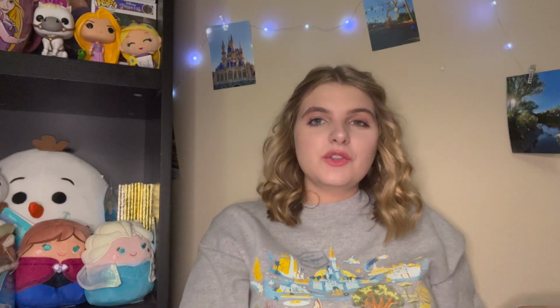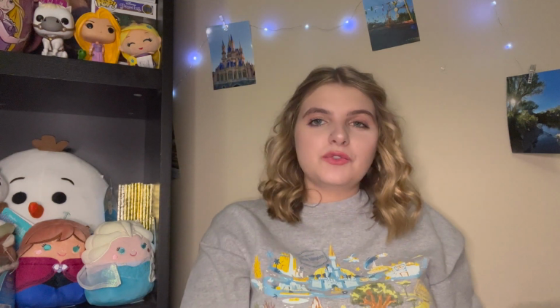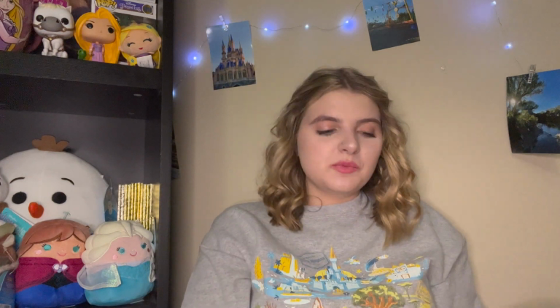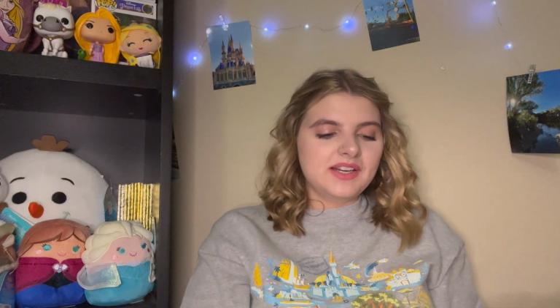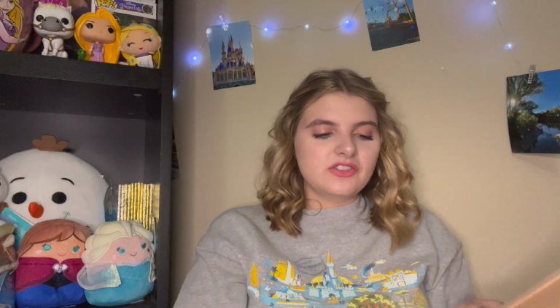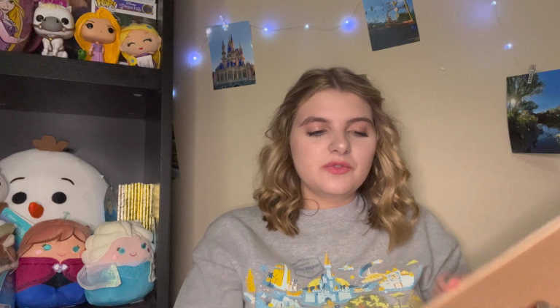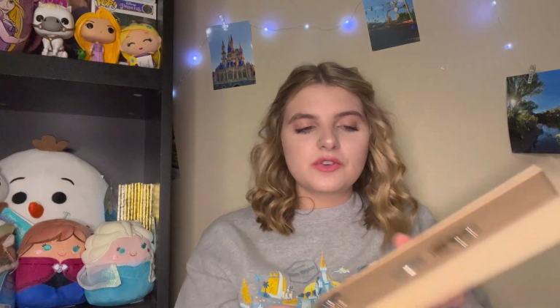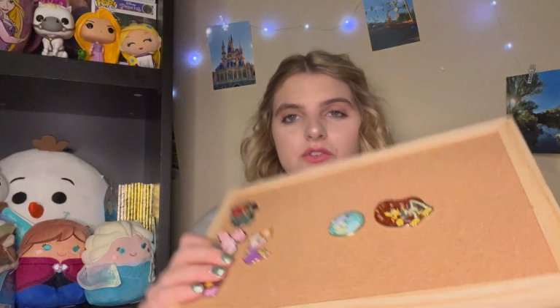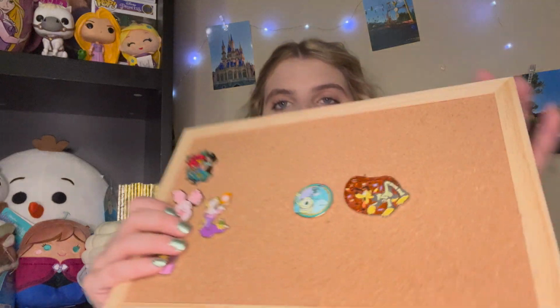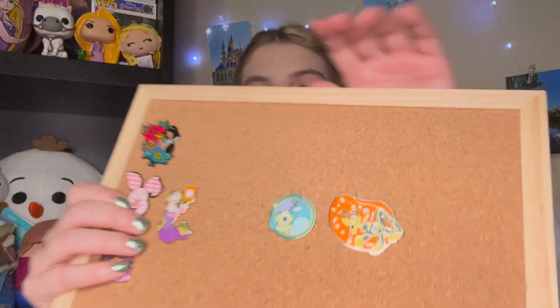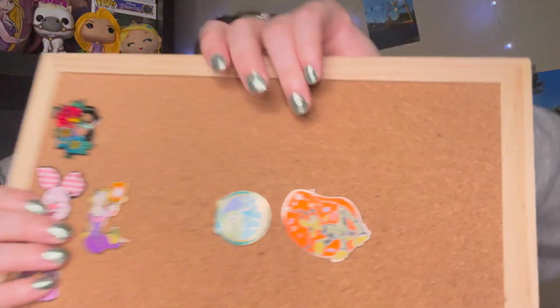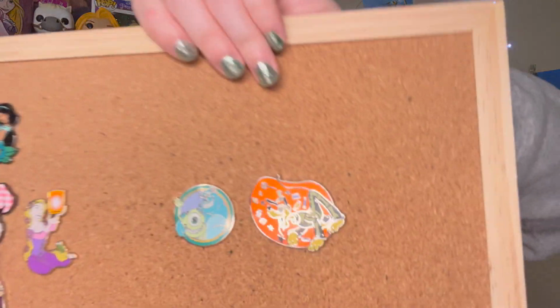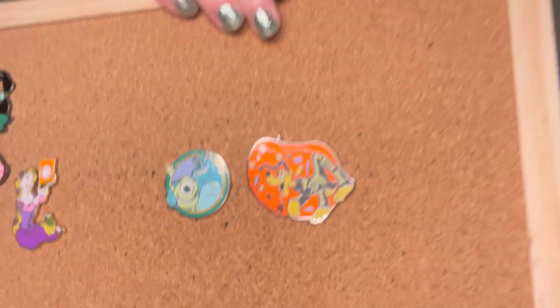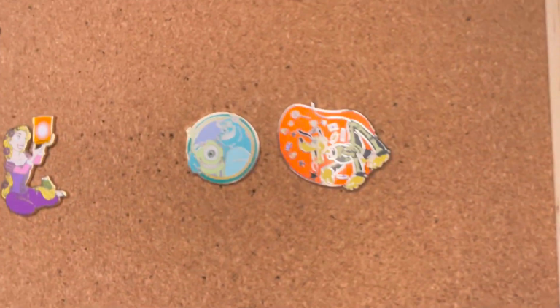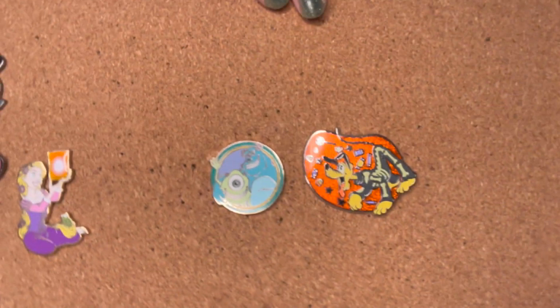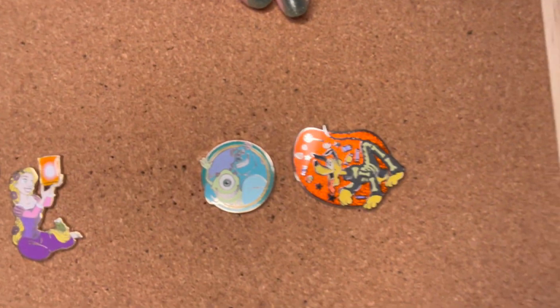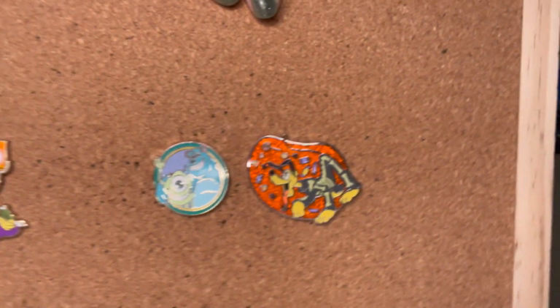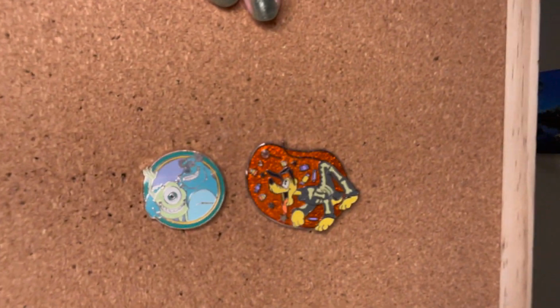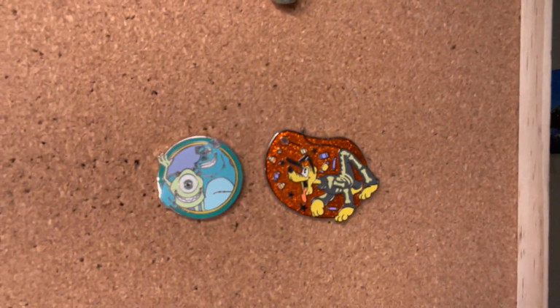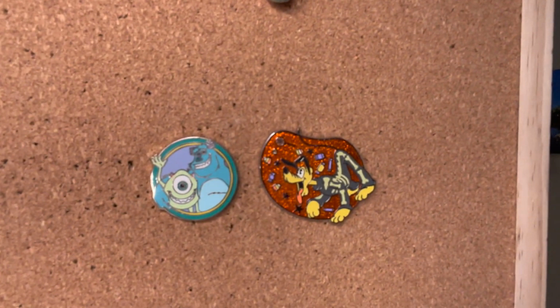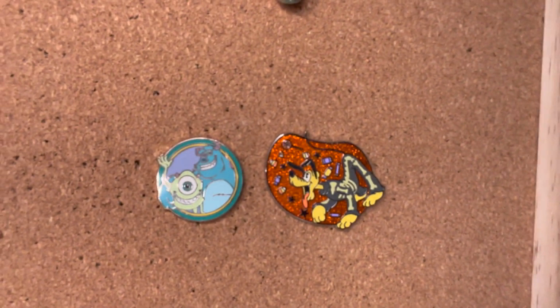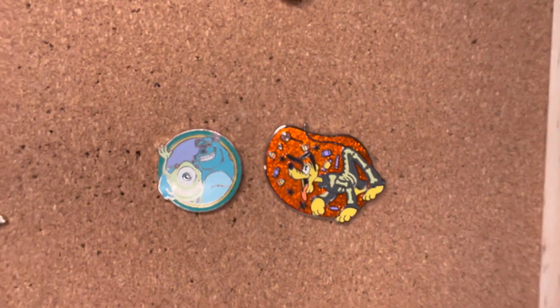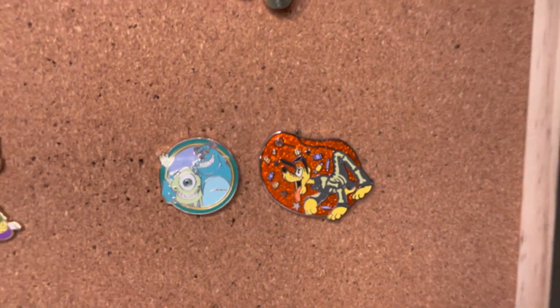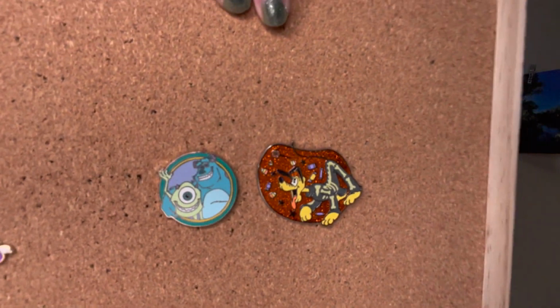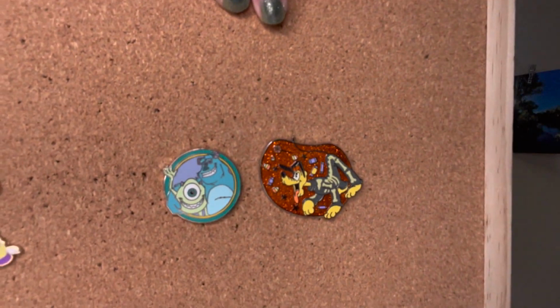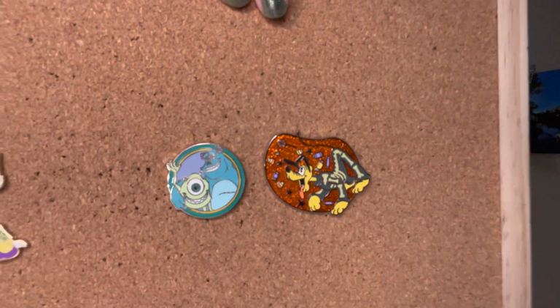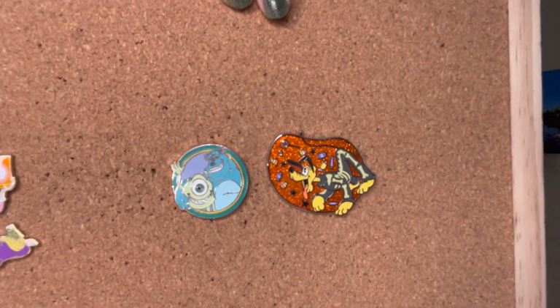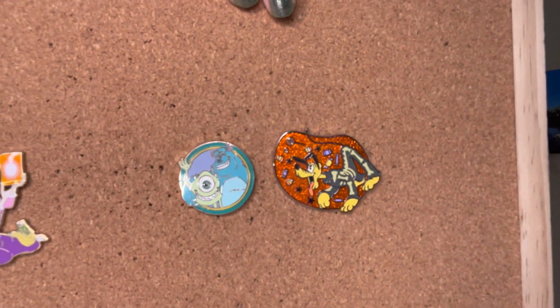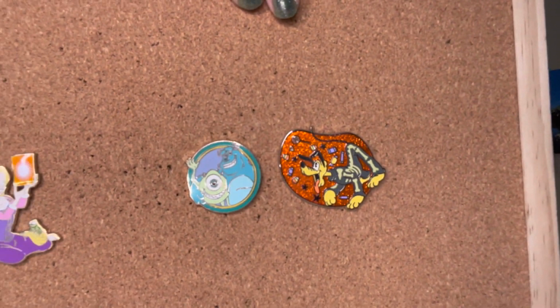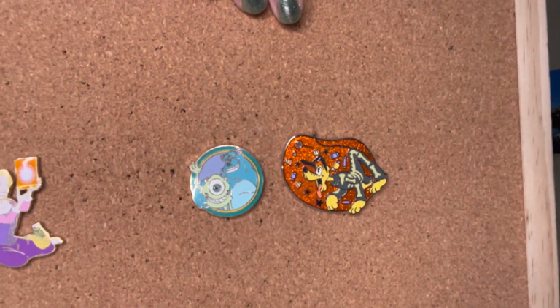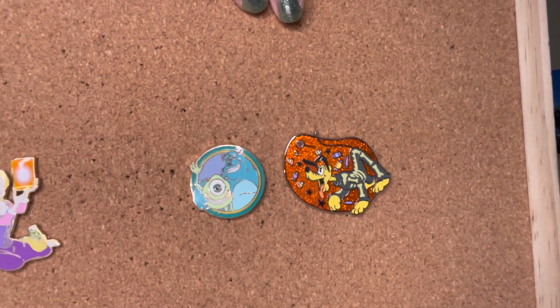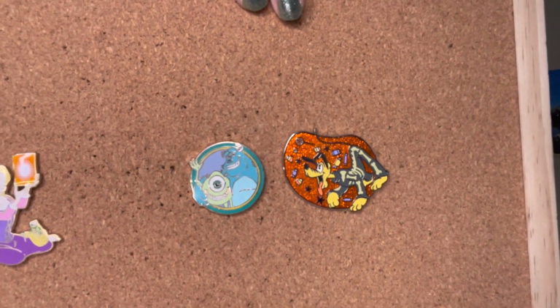The first pin I traded for is this really cute sparkly Pluto Halloween pin.